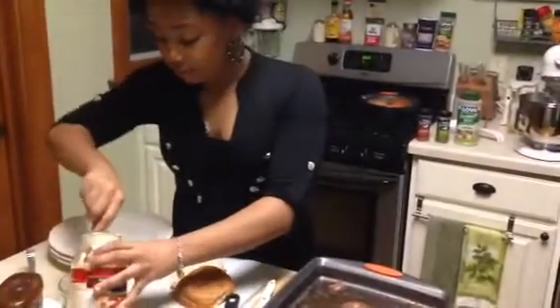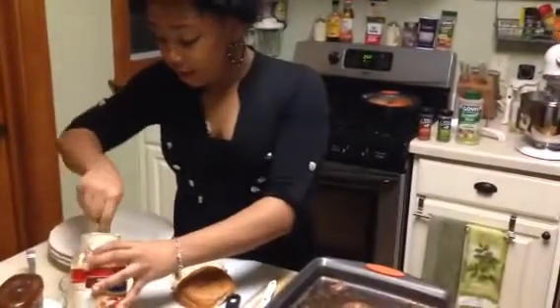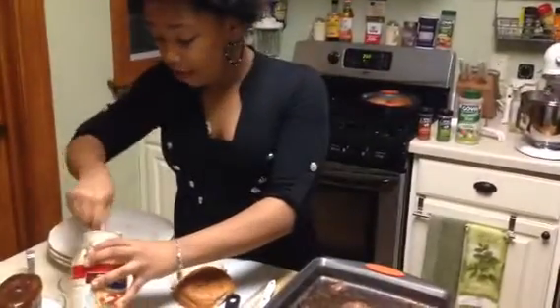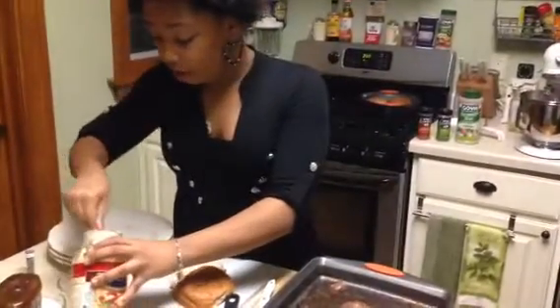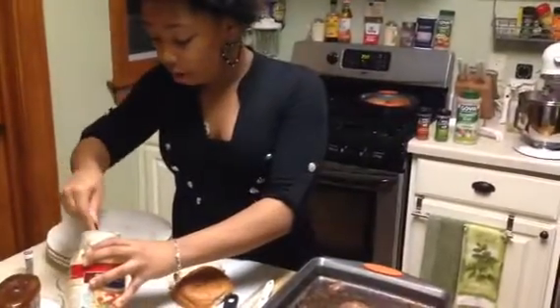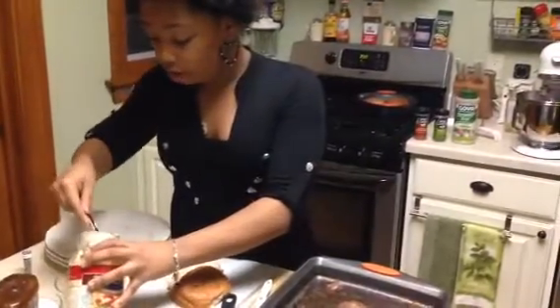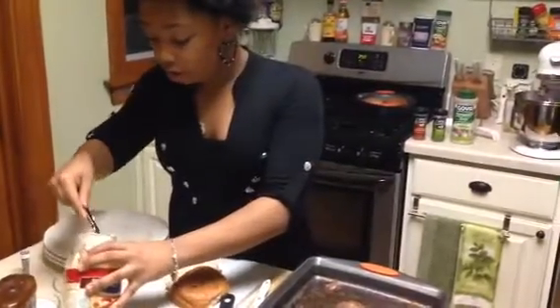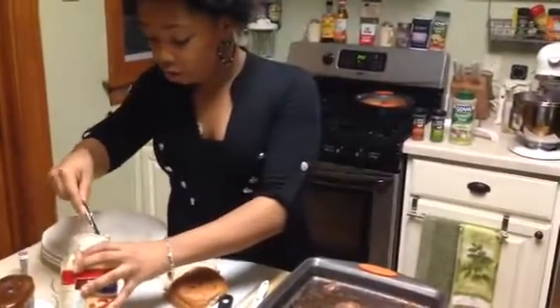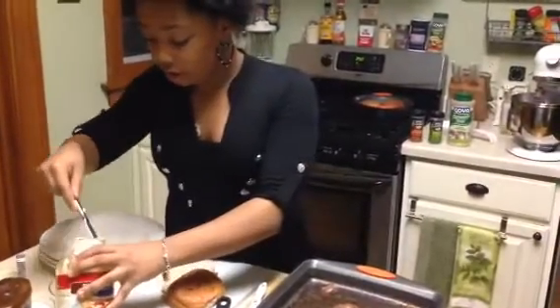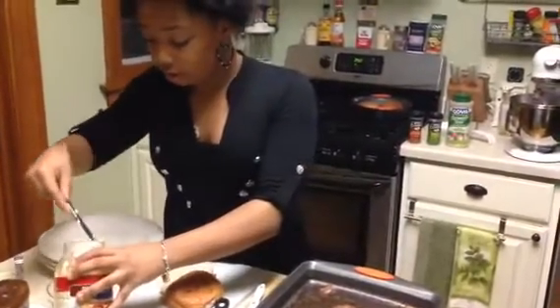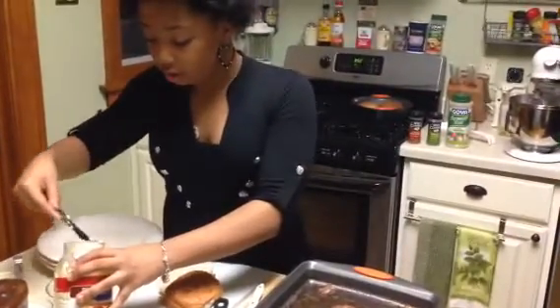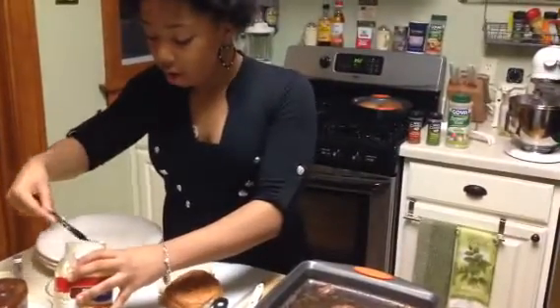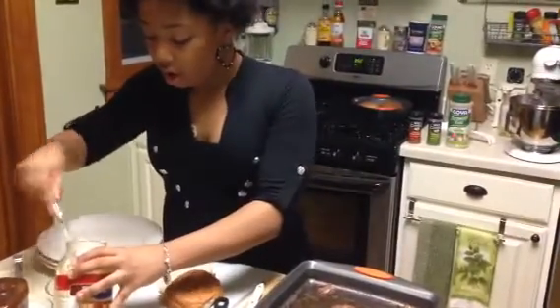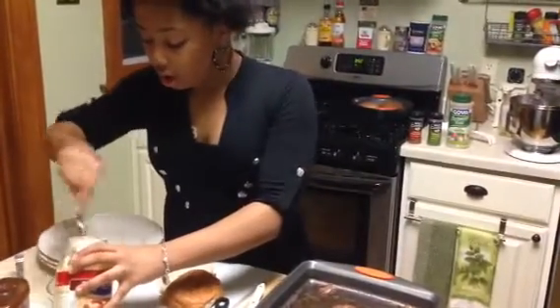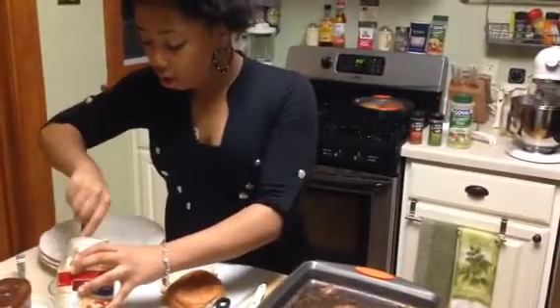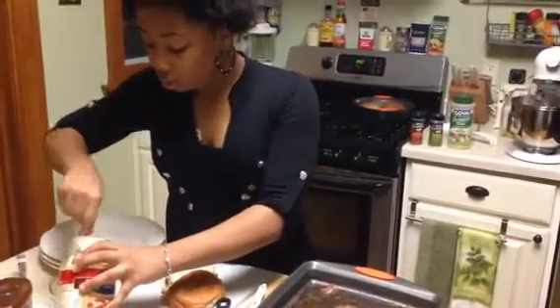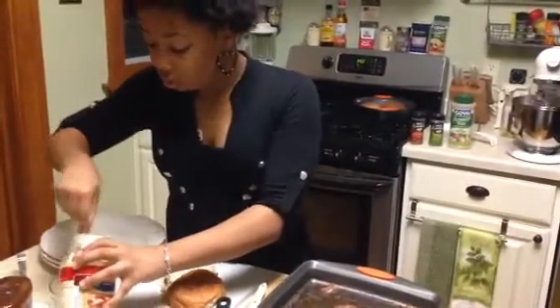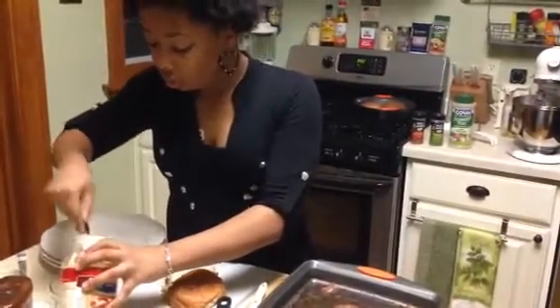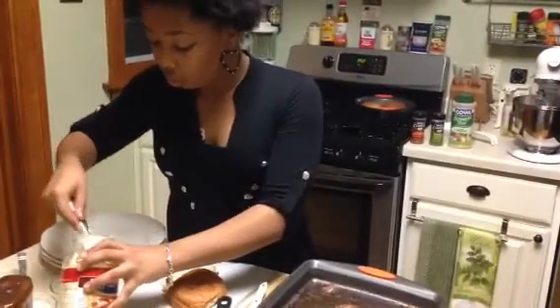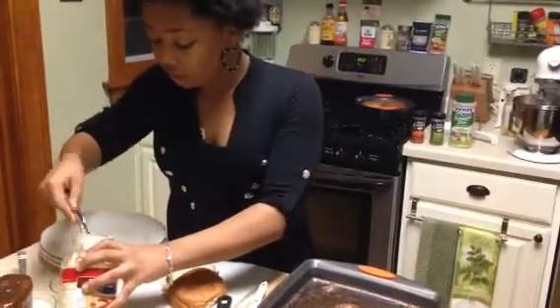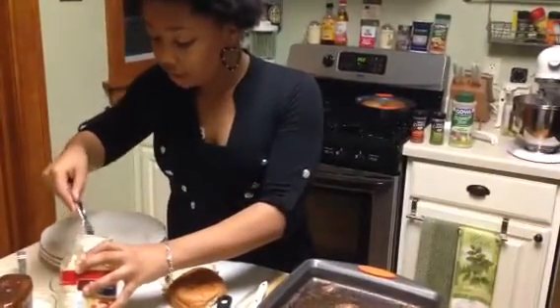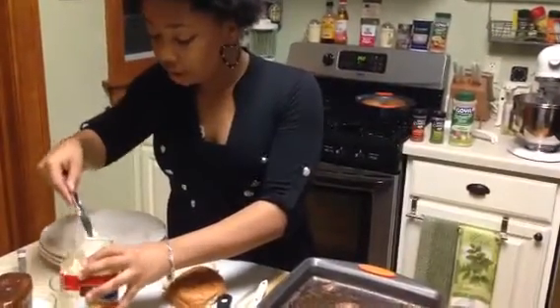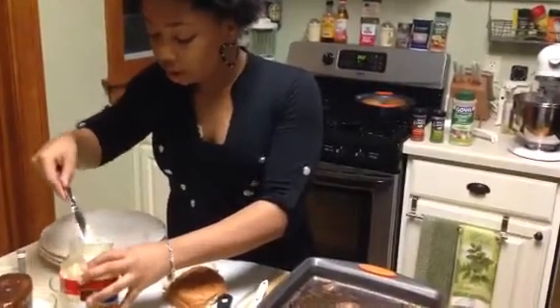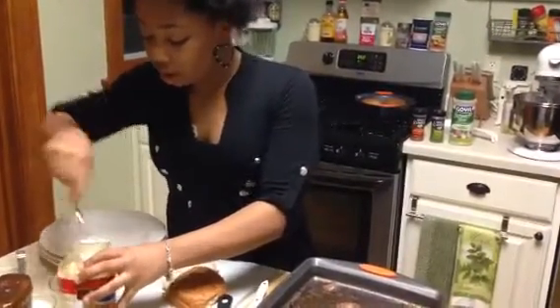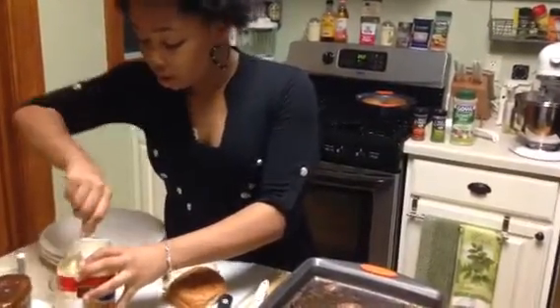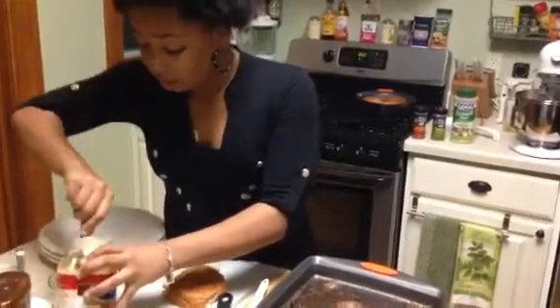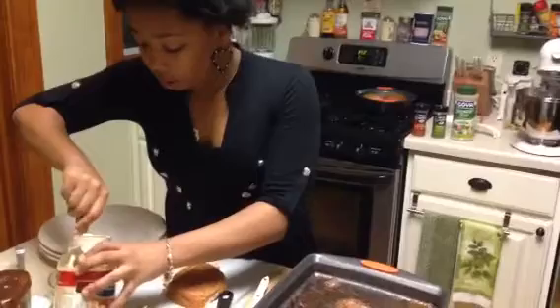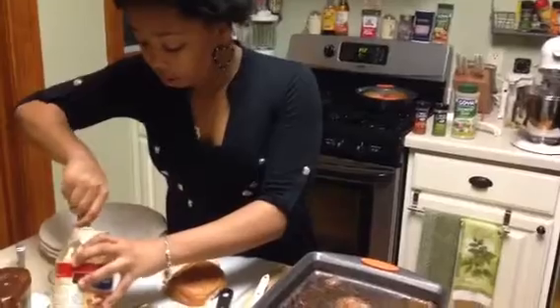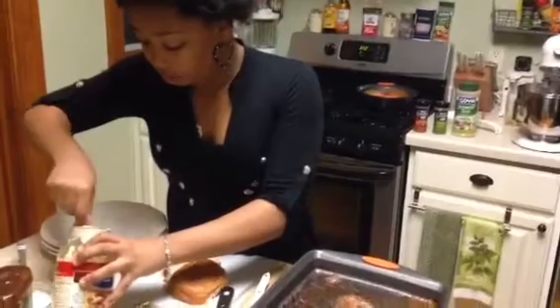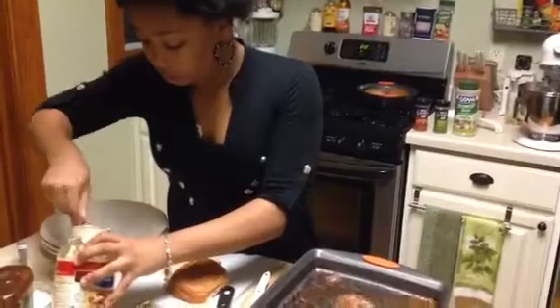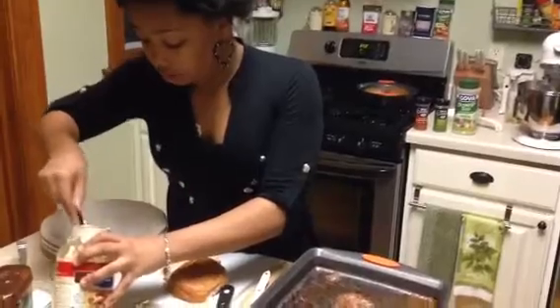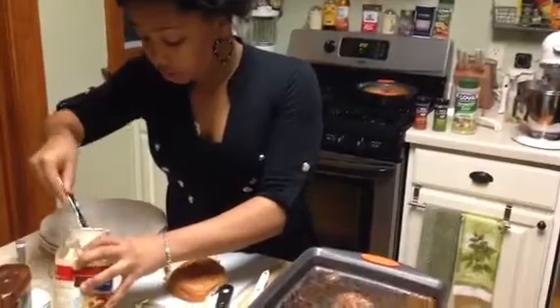I'm also using whole wheat burger buns. This is good news.